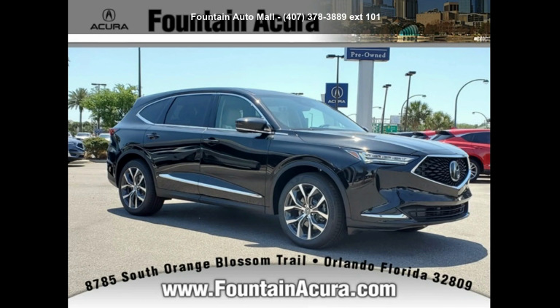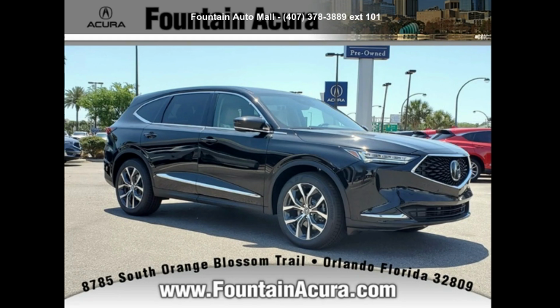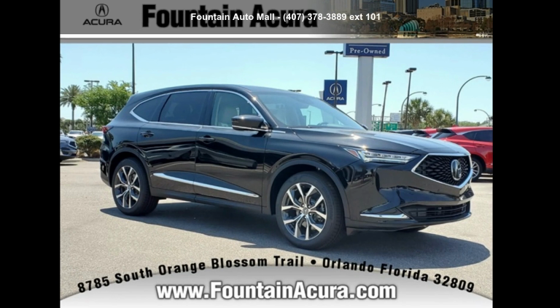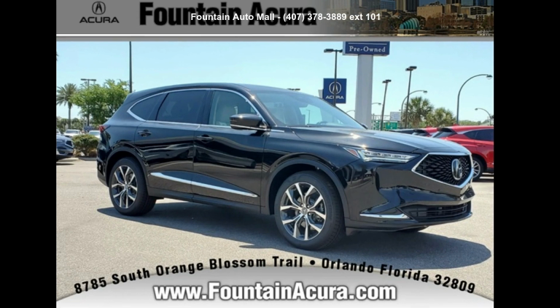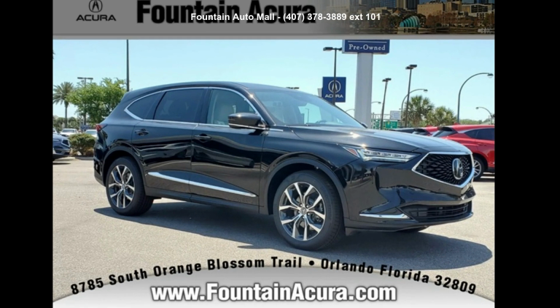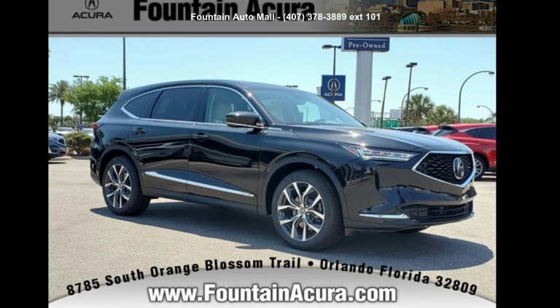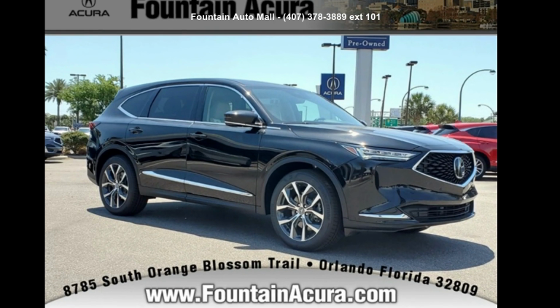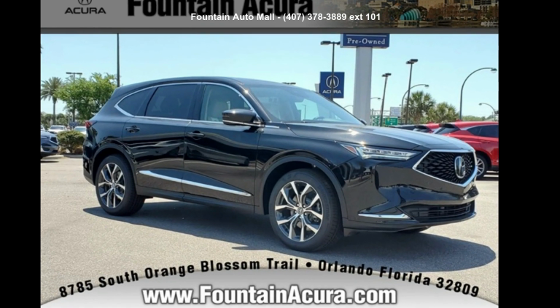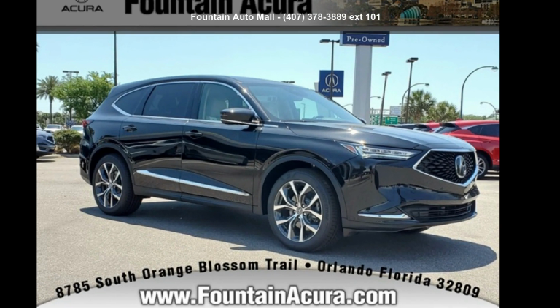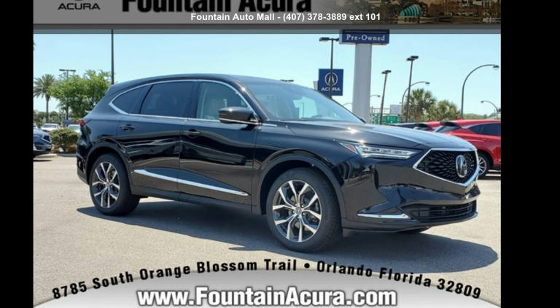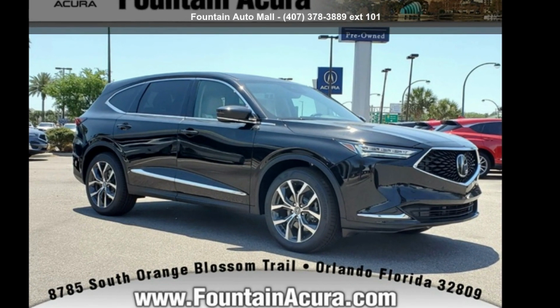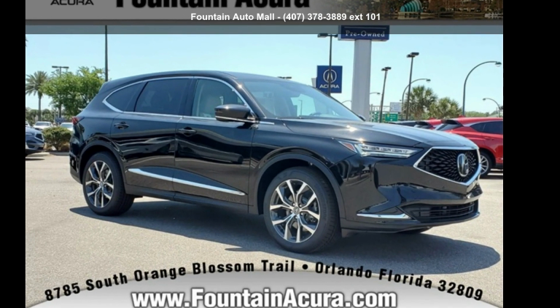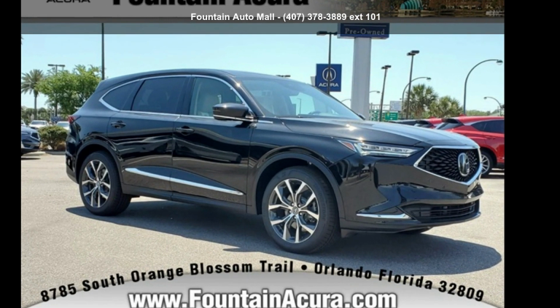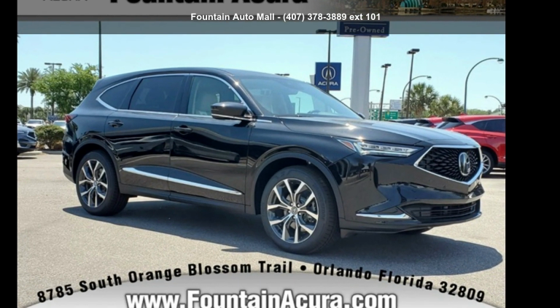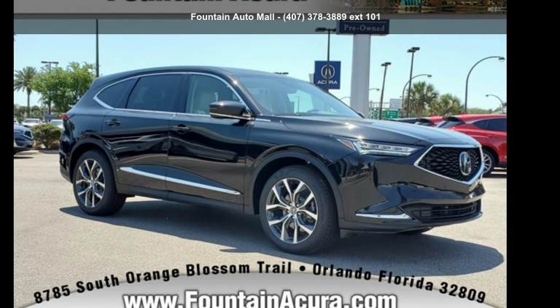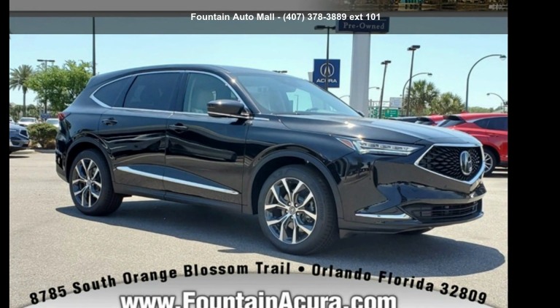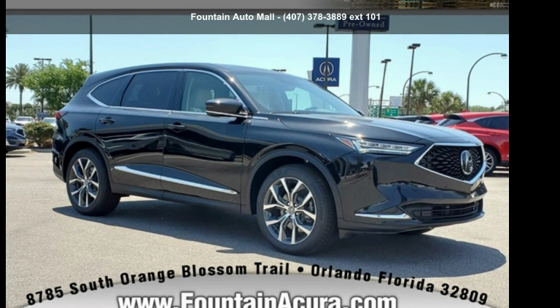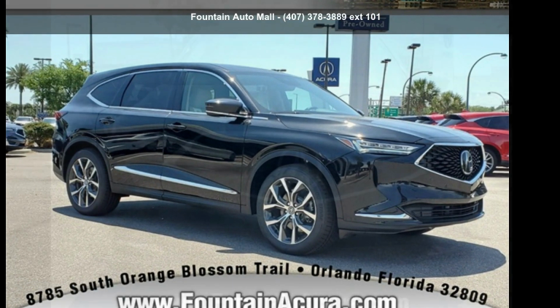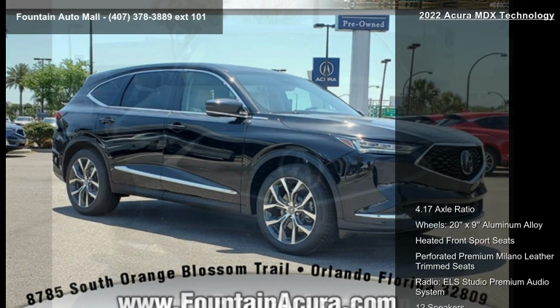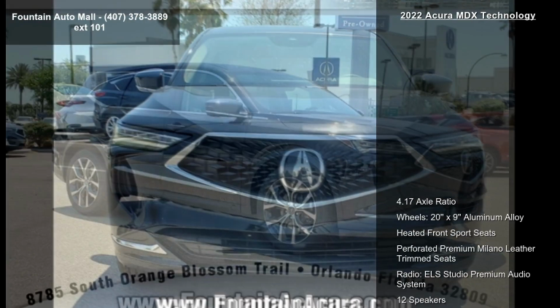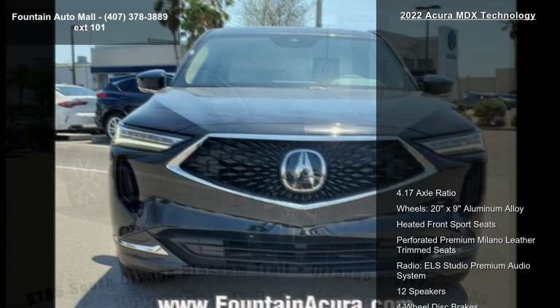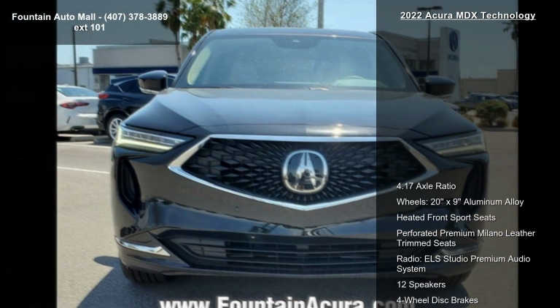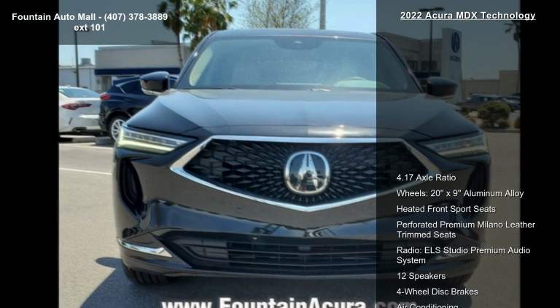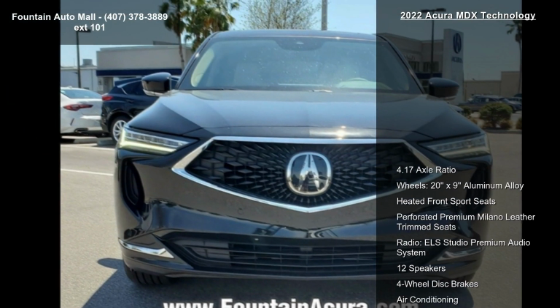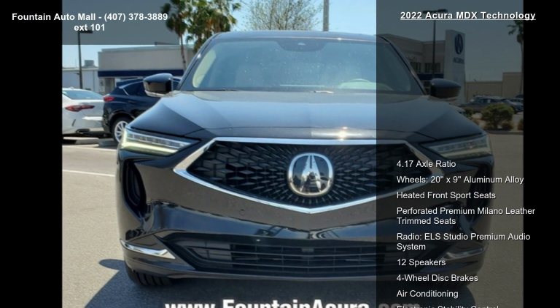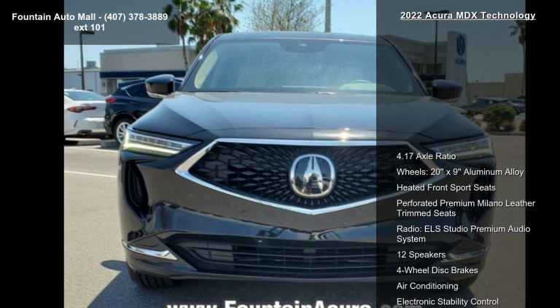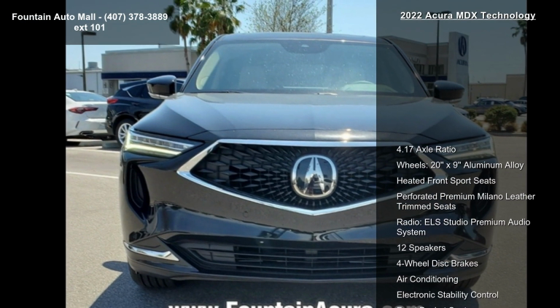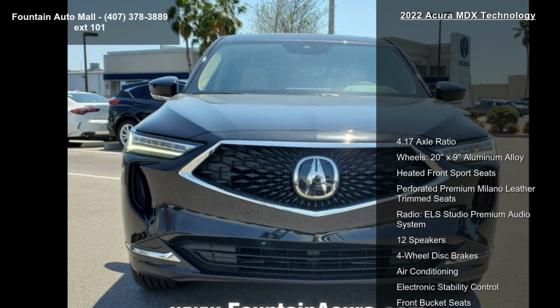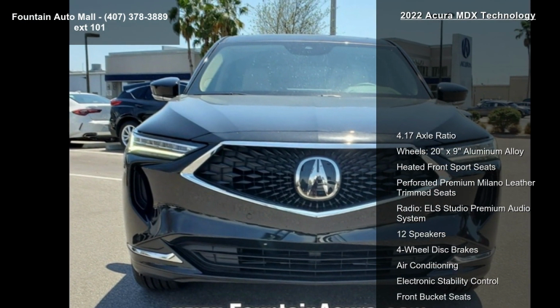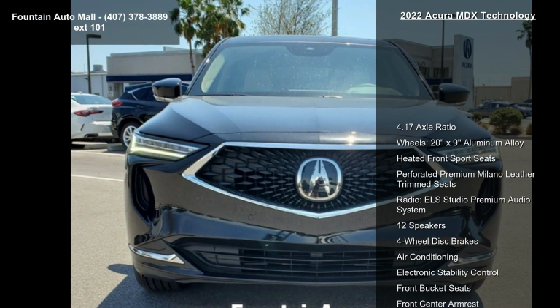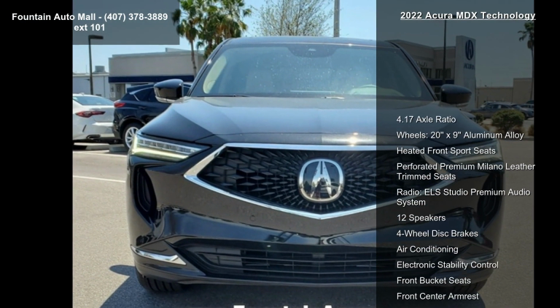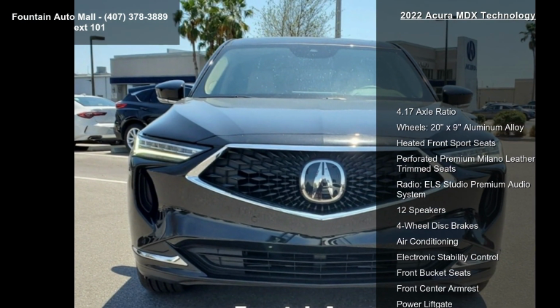Check out this Acura 2022 MDX Technology. If you are looking for a first-class ride, you have found it.